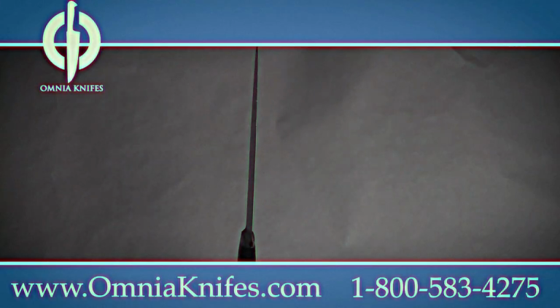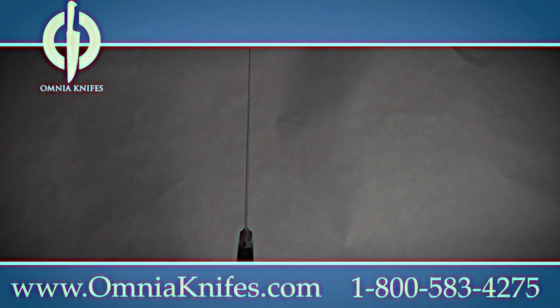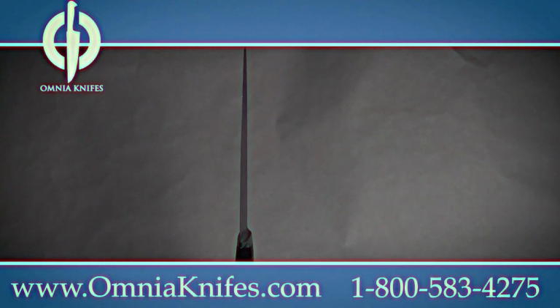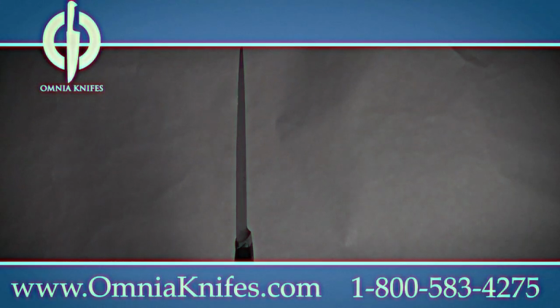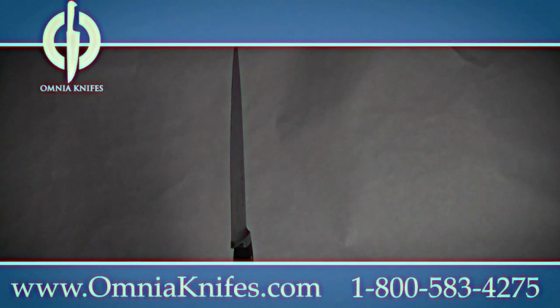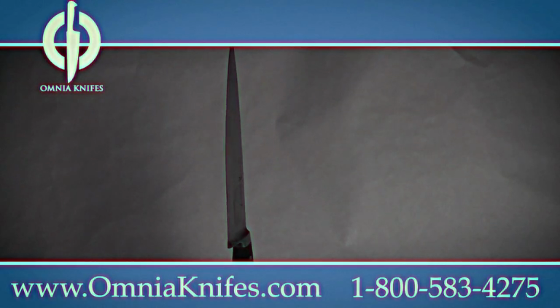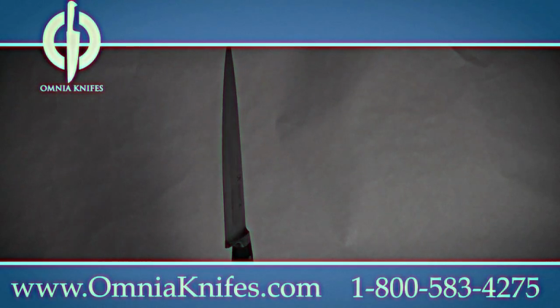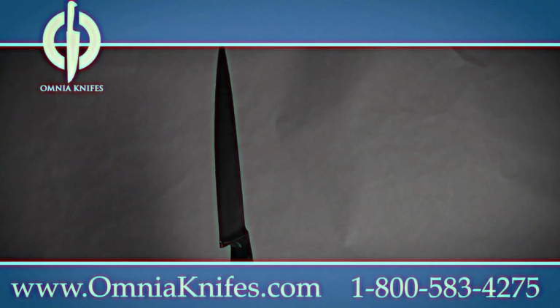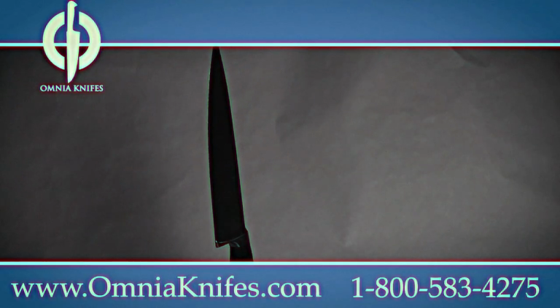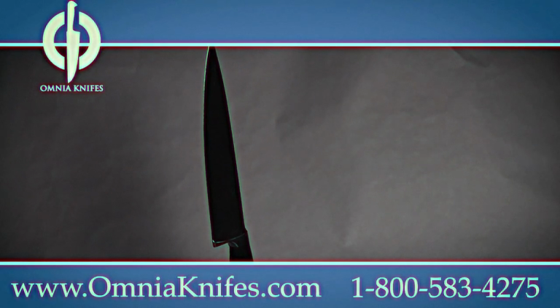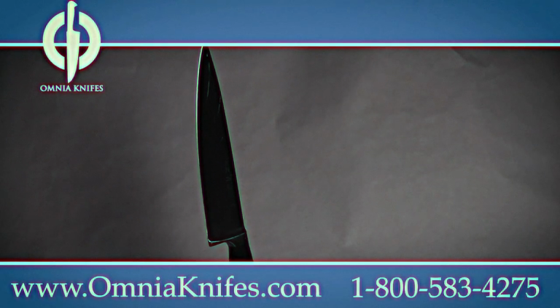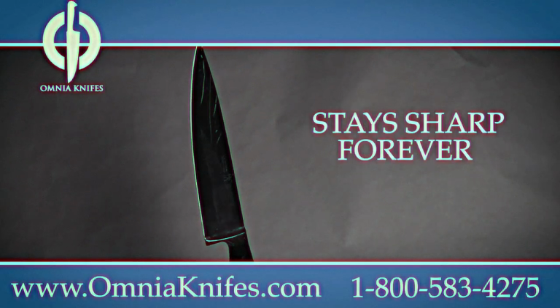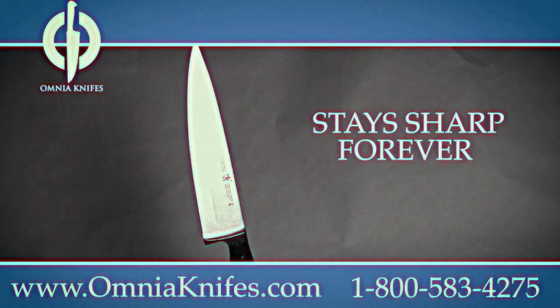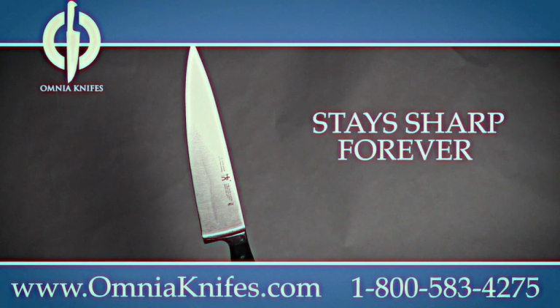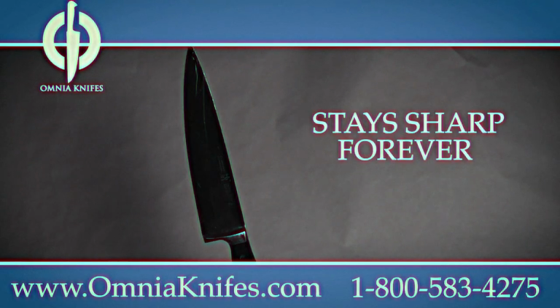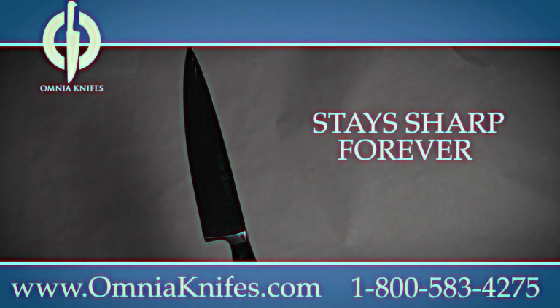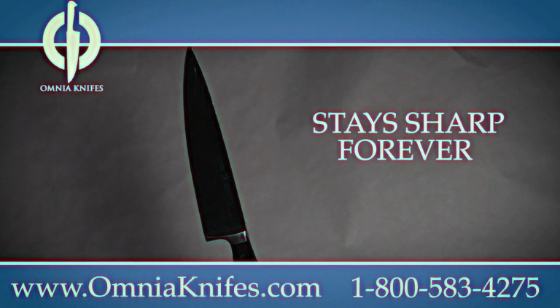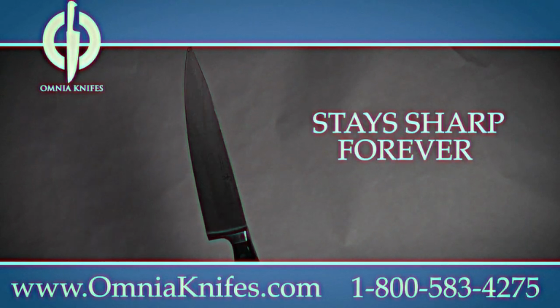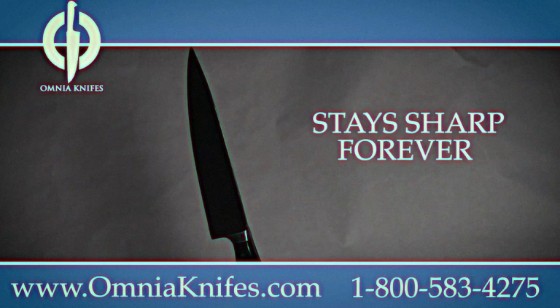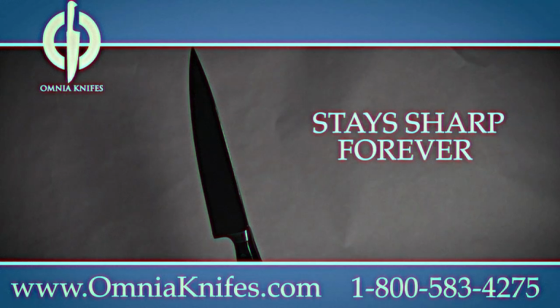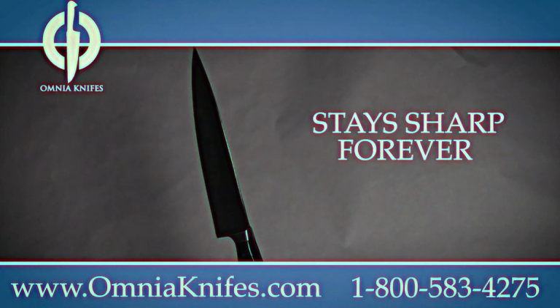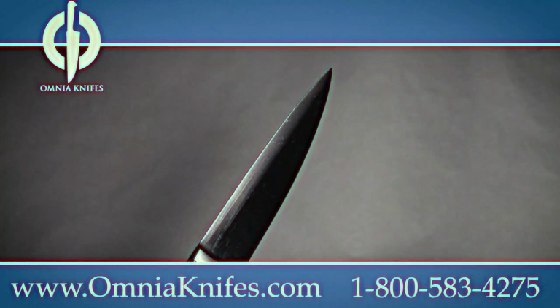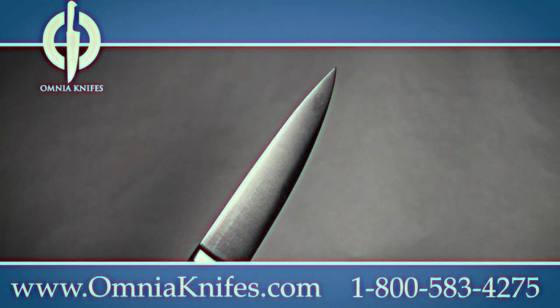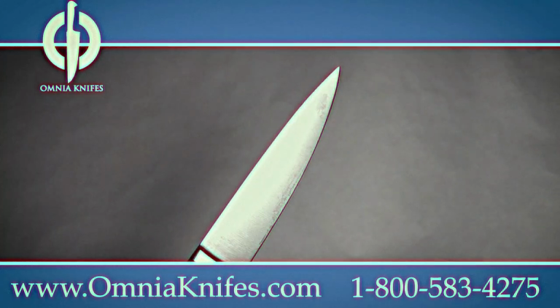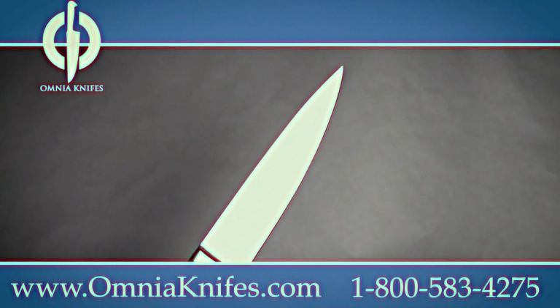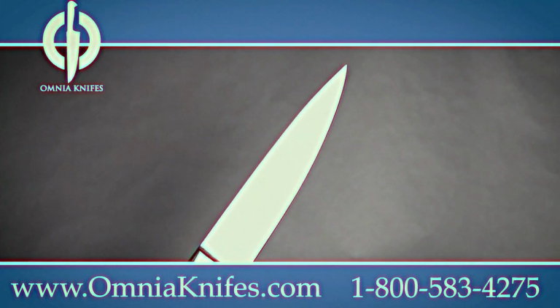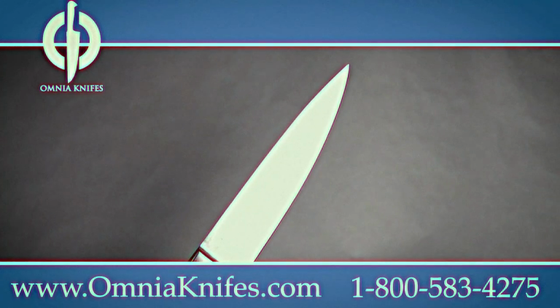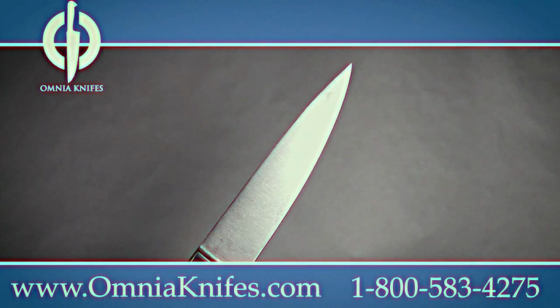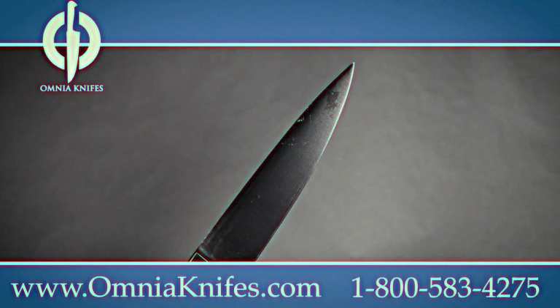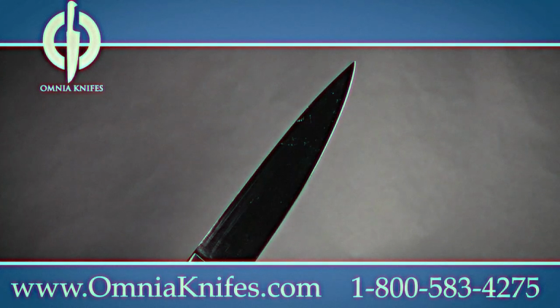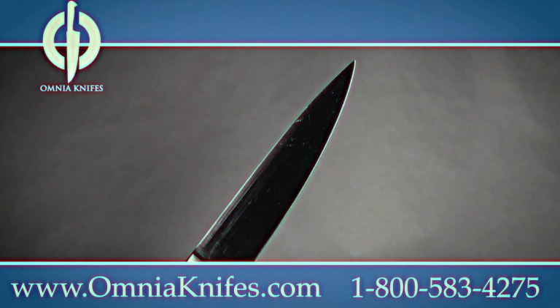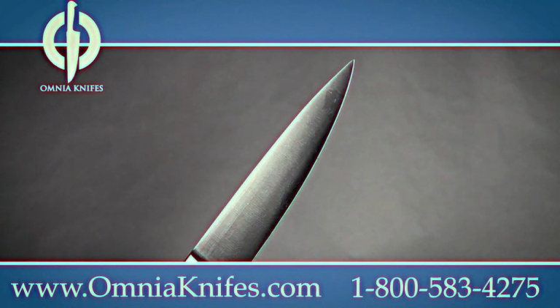Introducing Amya, the amazing knife that stays sharp forever. Never have to sharpen your knives again.